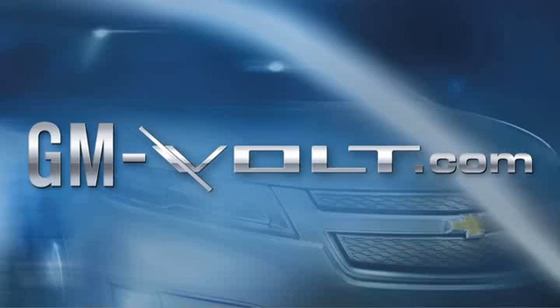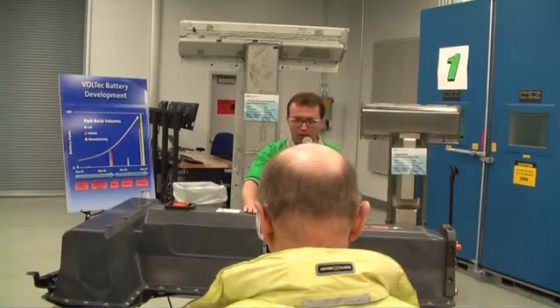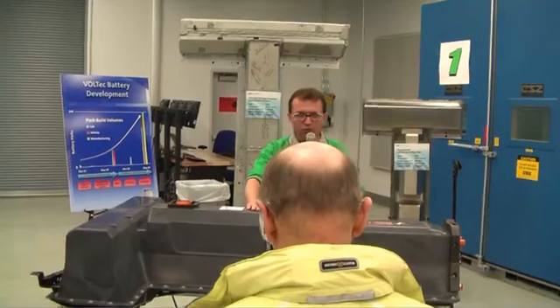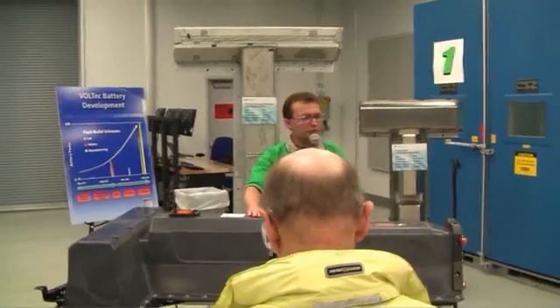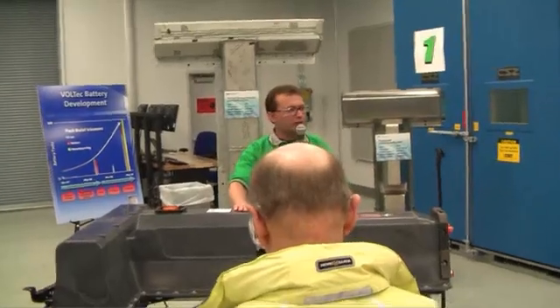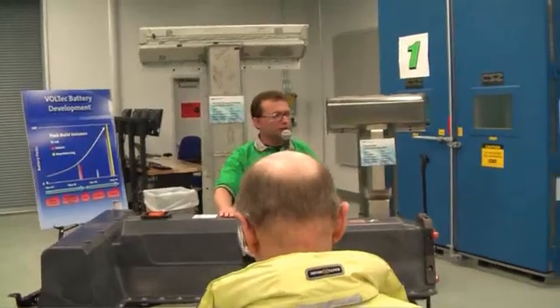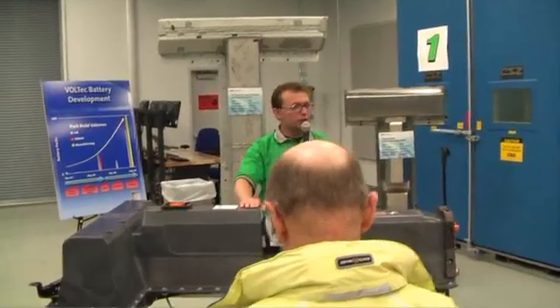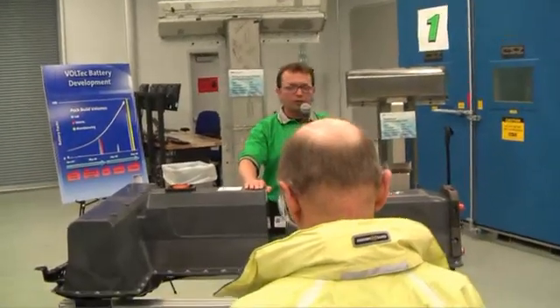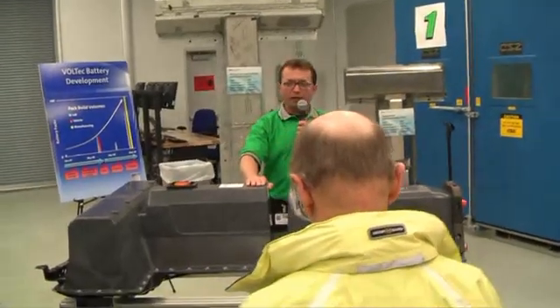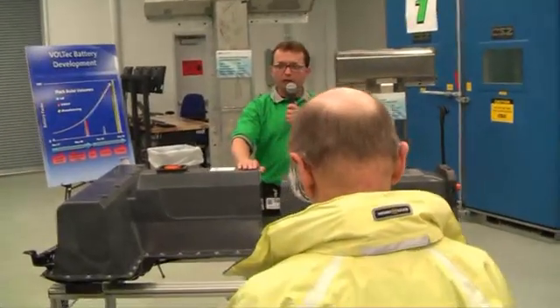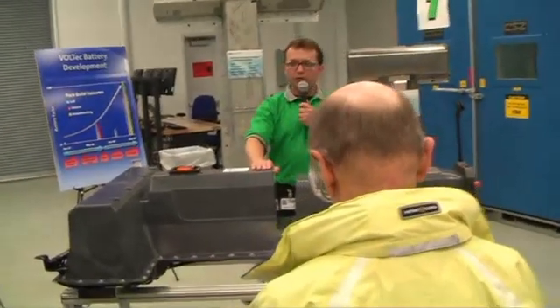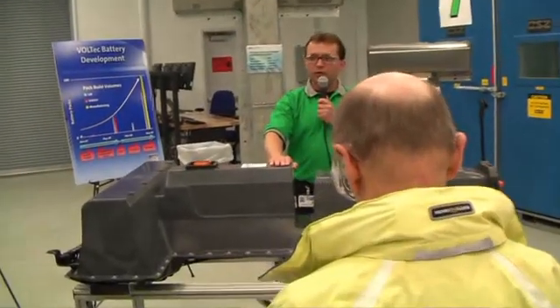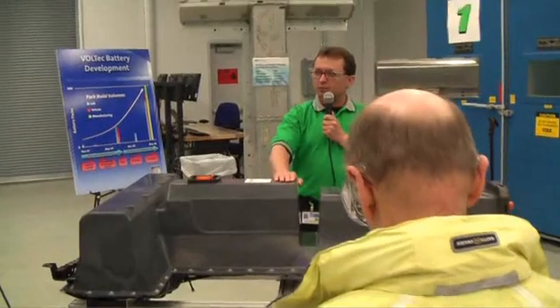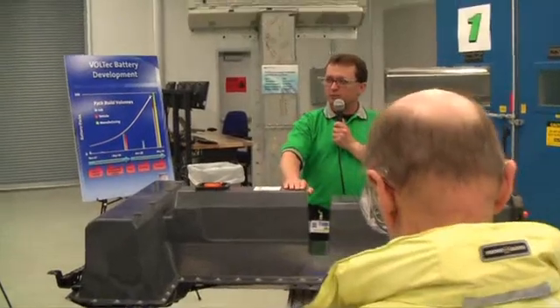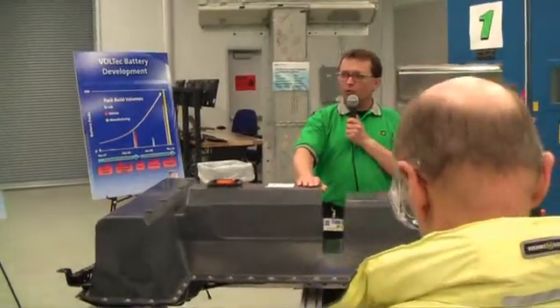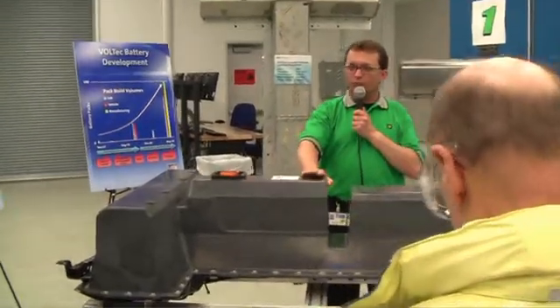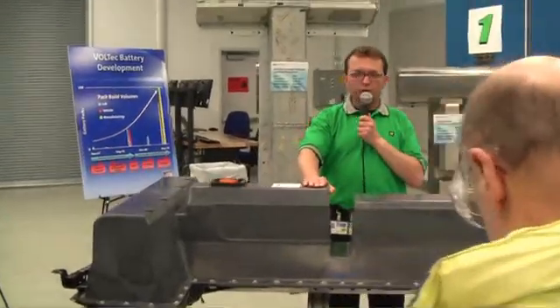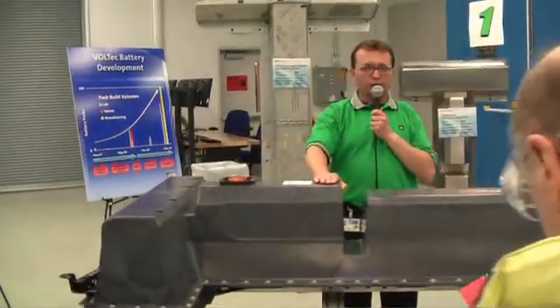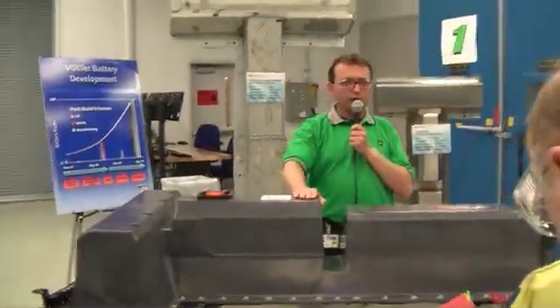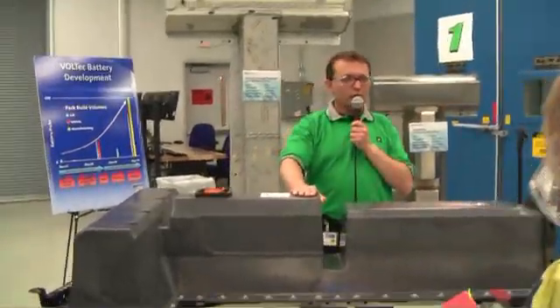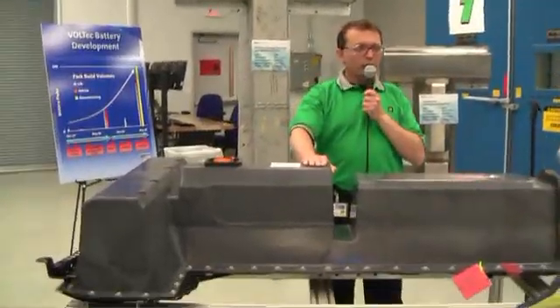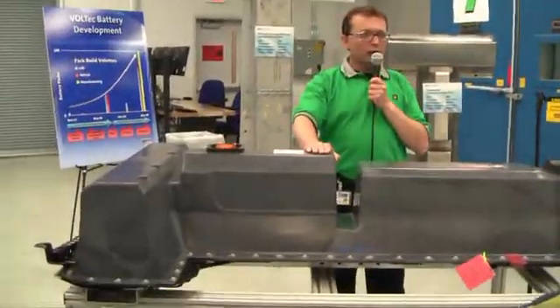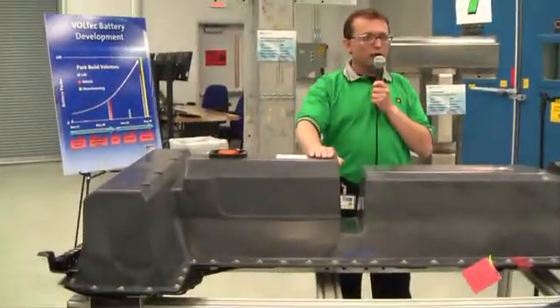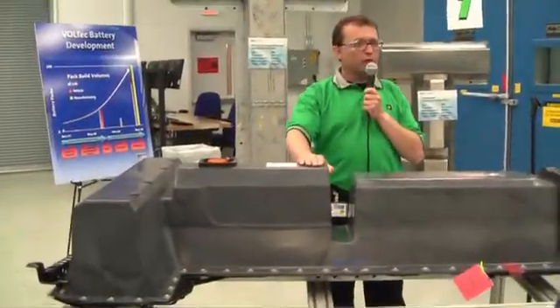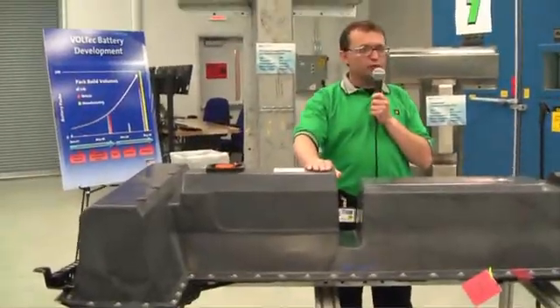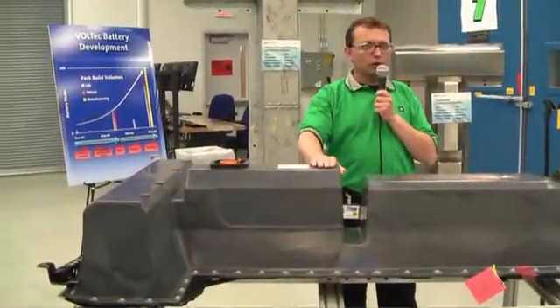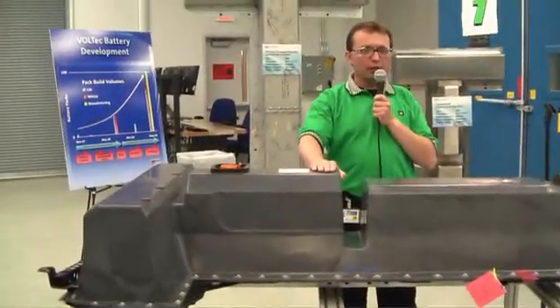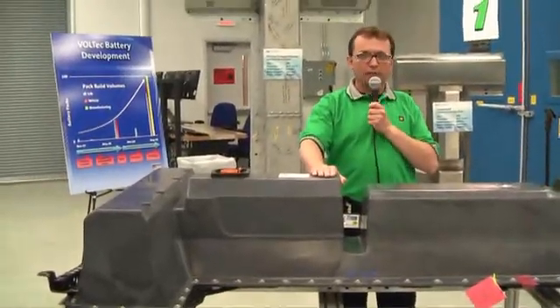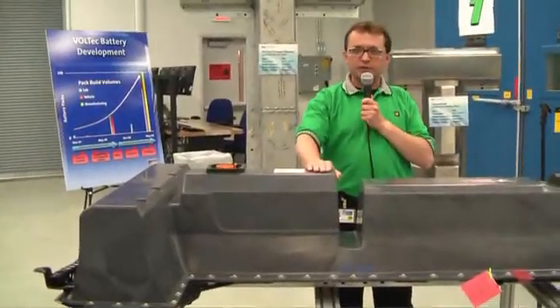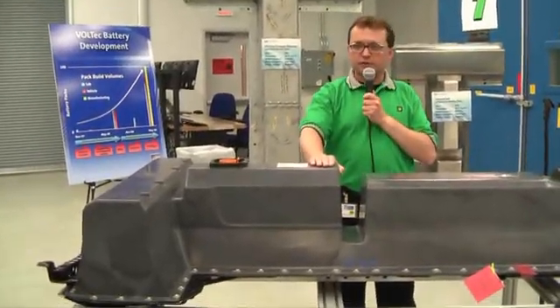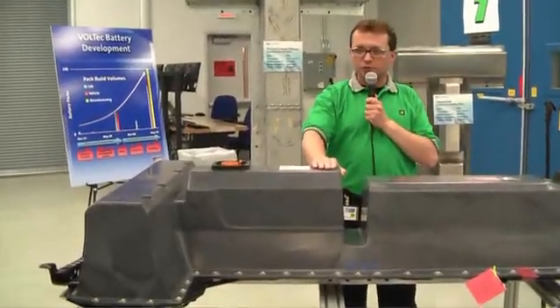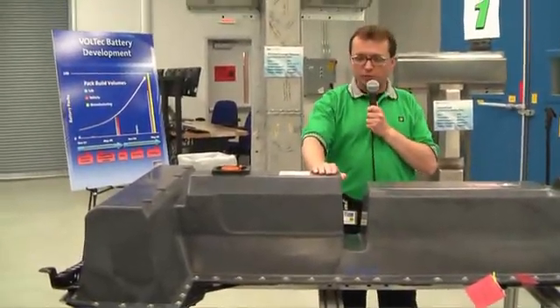It was designed and engineered by our engineering teams both here in Michigan, in Honeoye Falls, New York, and Meissenheim, Germany.